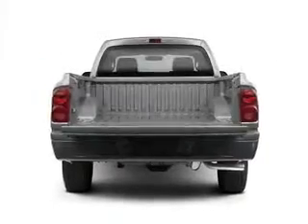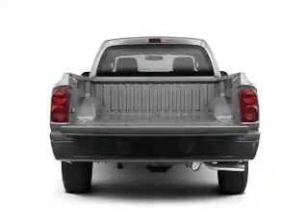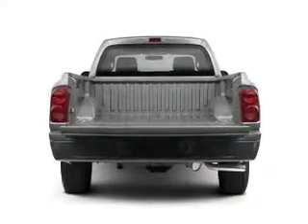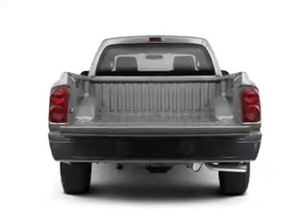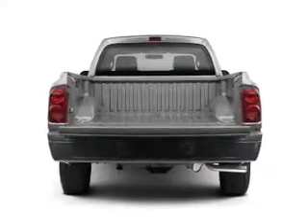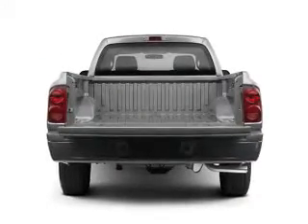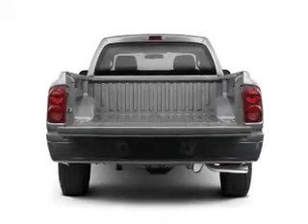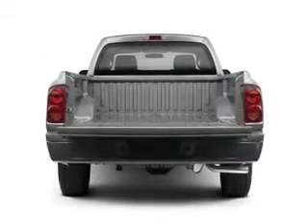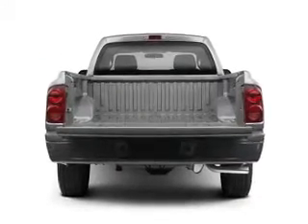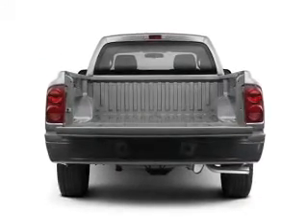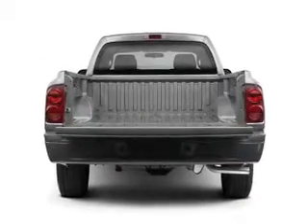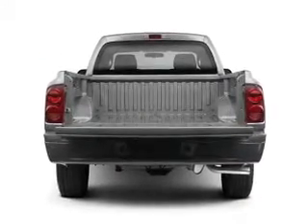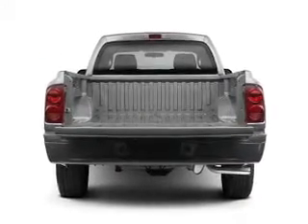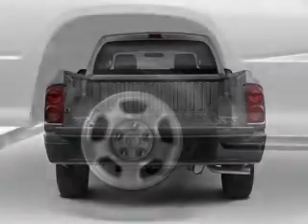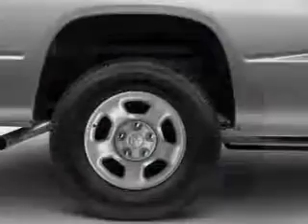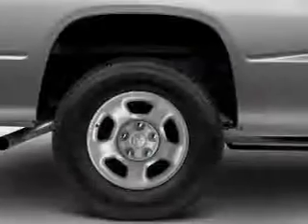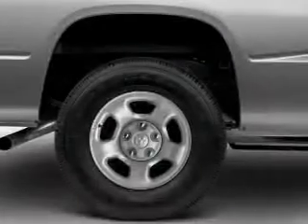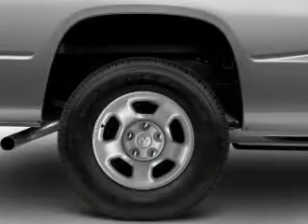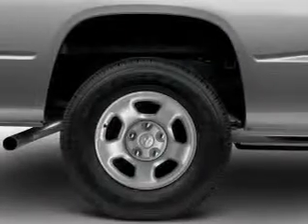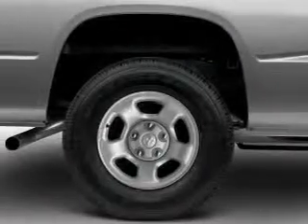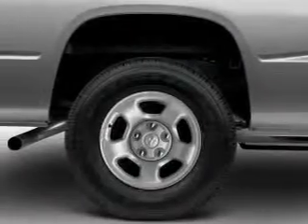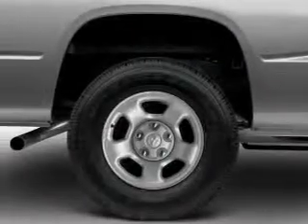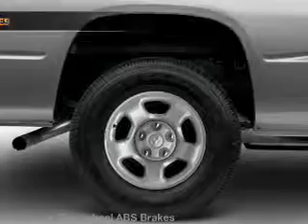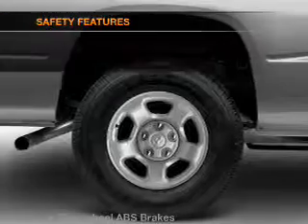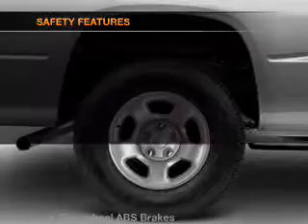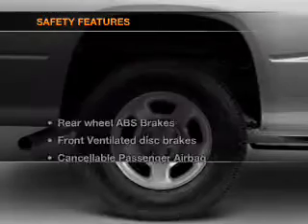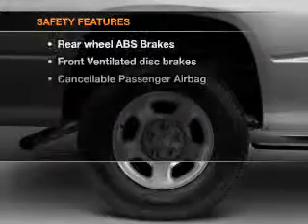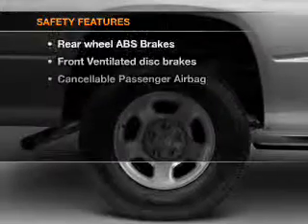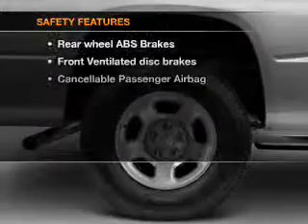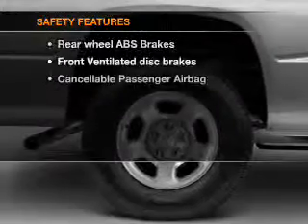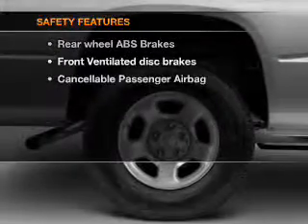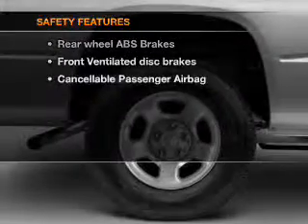Air conditioning, power steering, and AM-FM stereo with a CD player. If safety is a high priority,